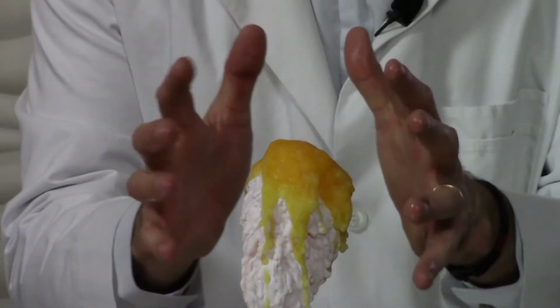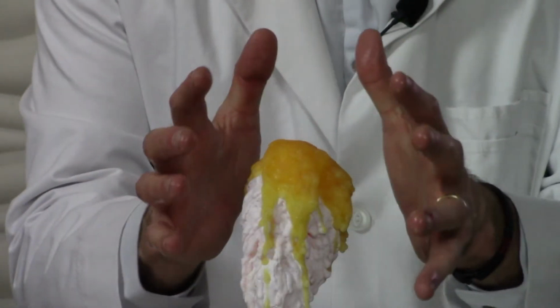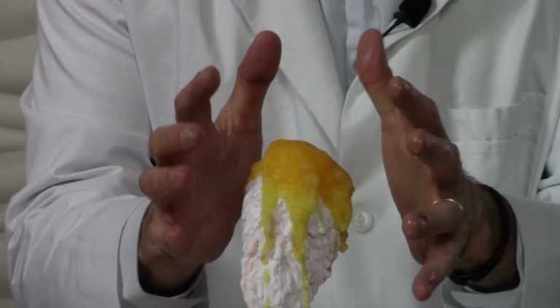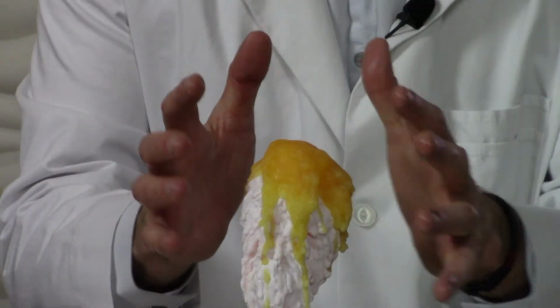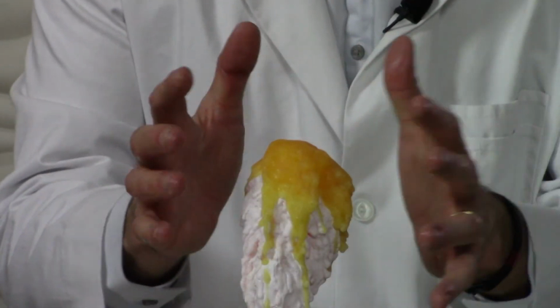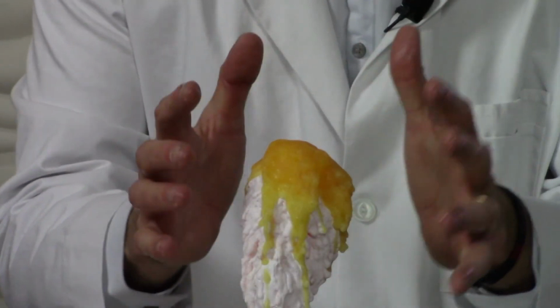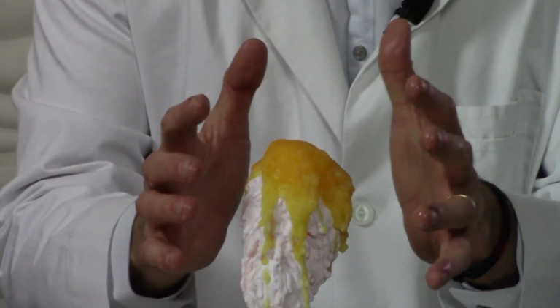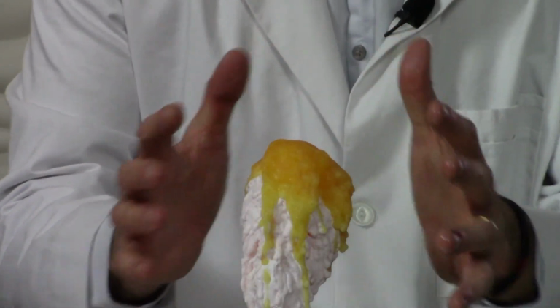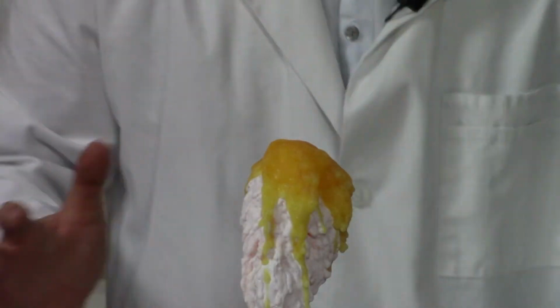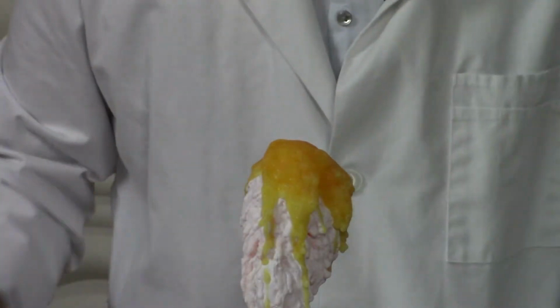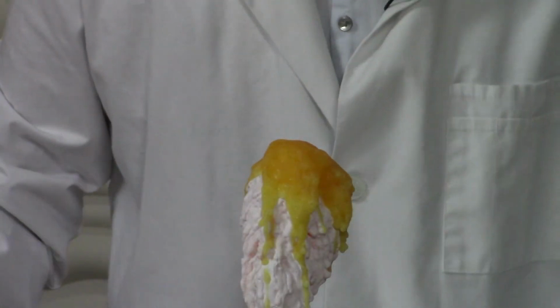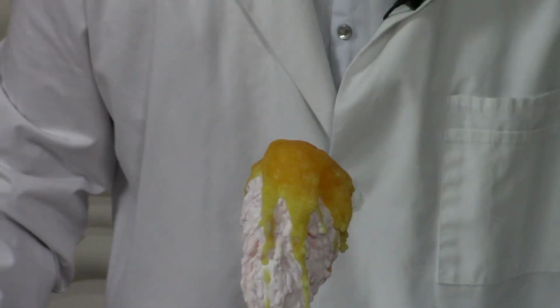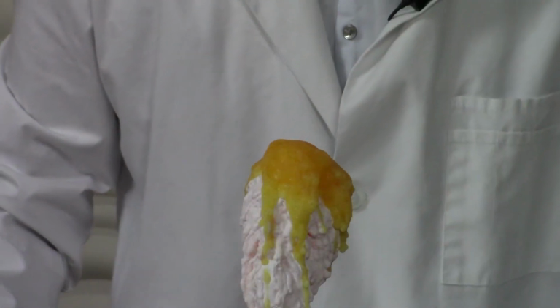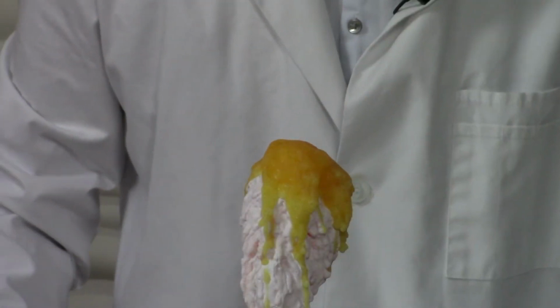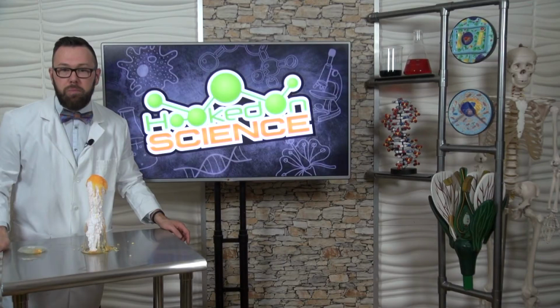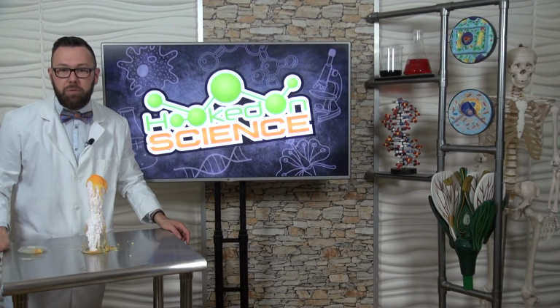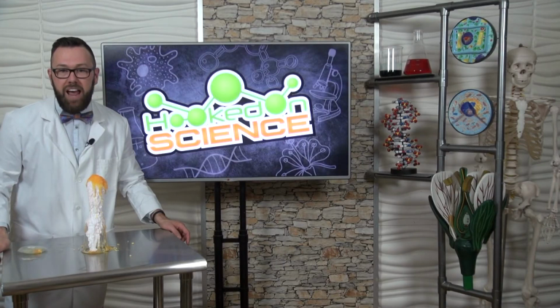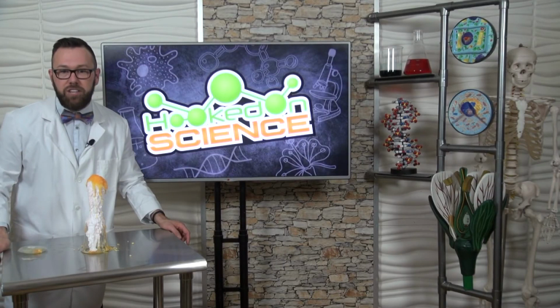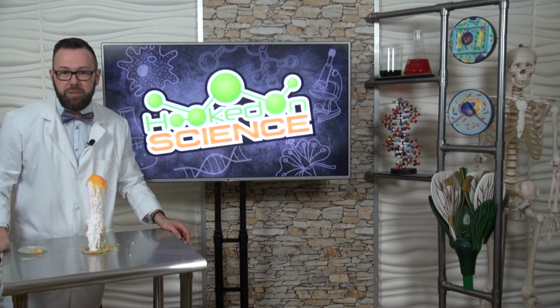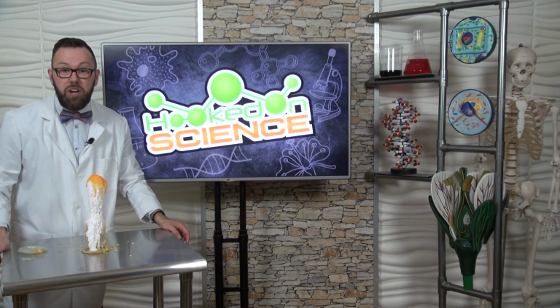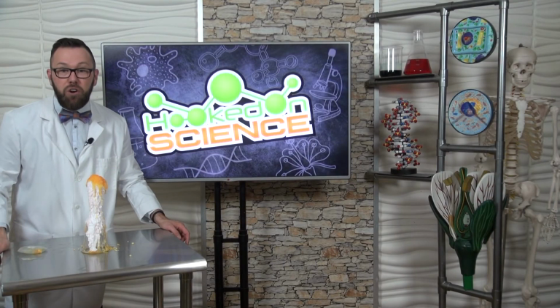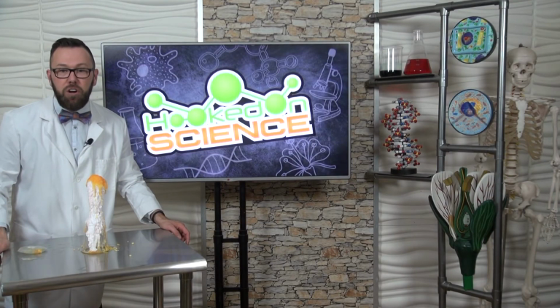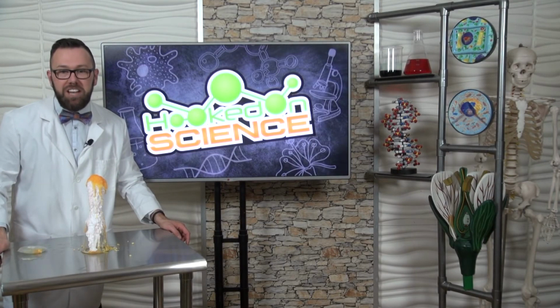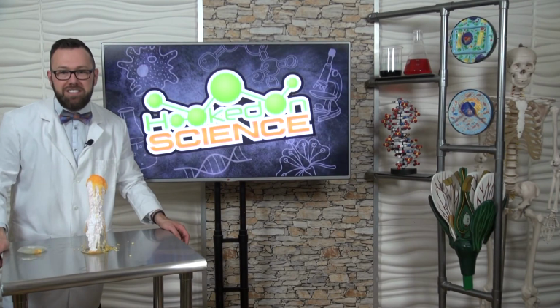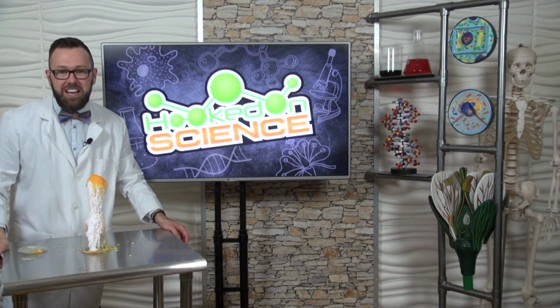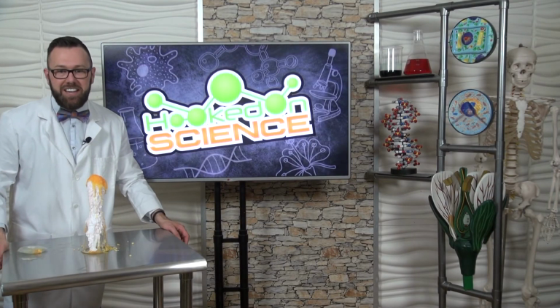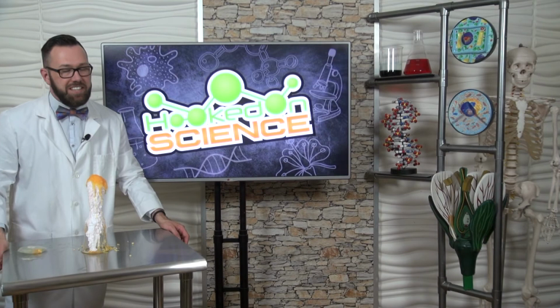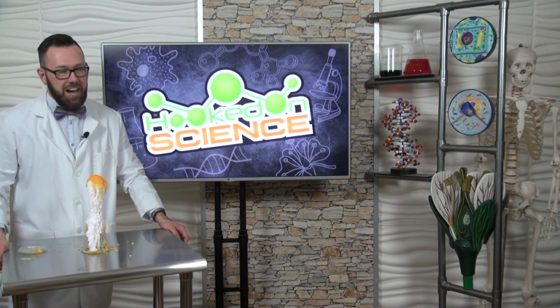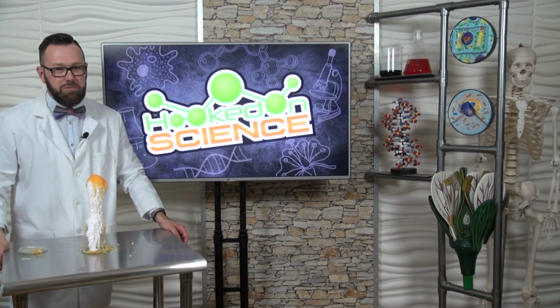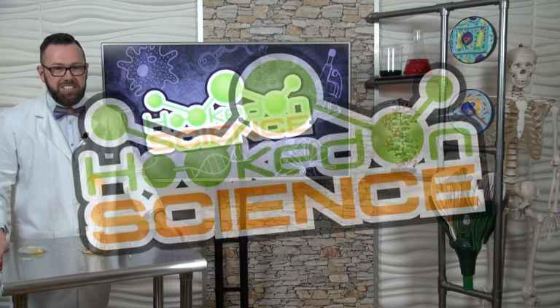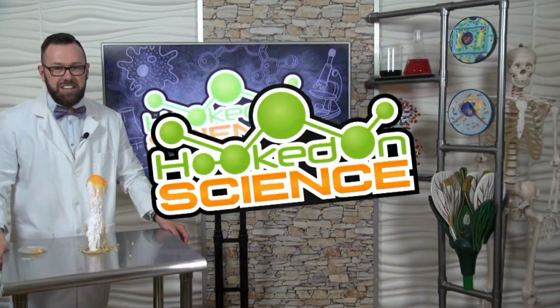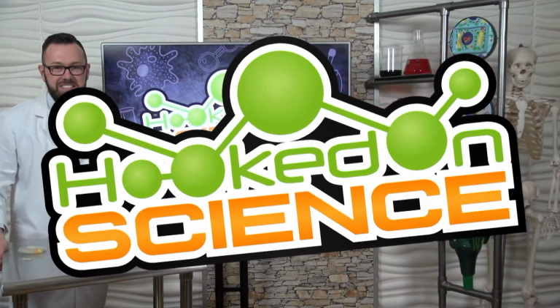It's giving off heat. That's an exothermic reaction. For Hooked on Science, I'm Jason Lindsey.